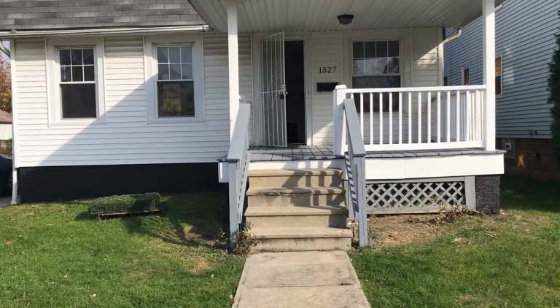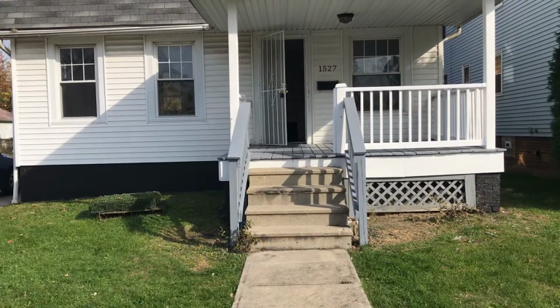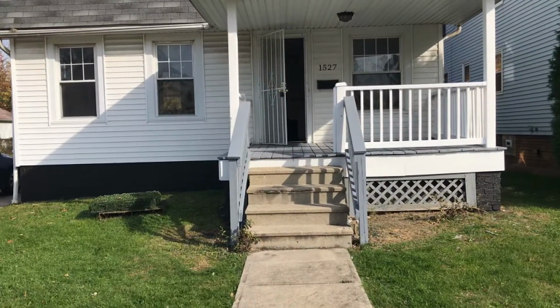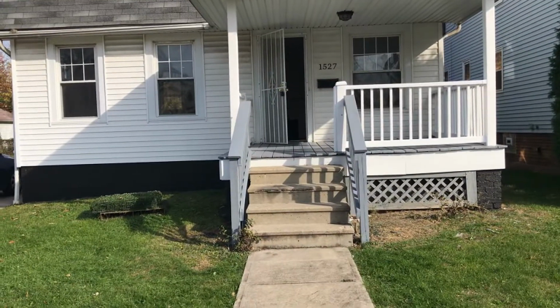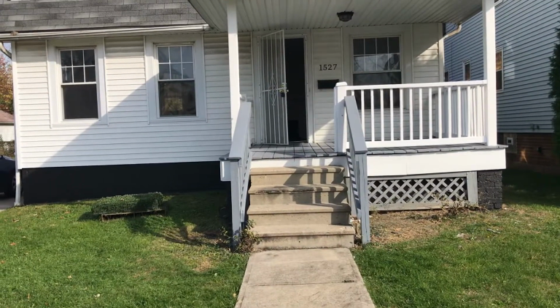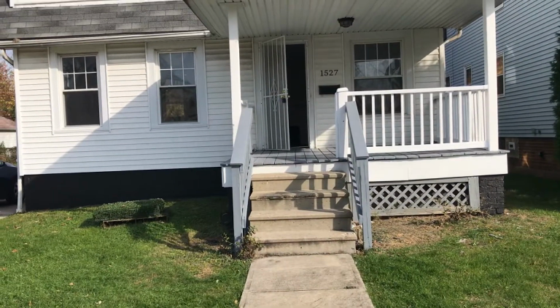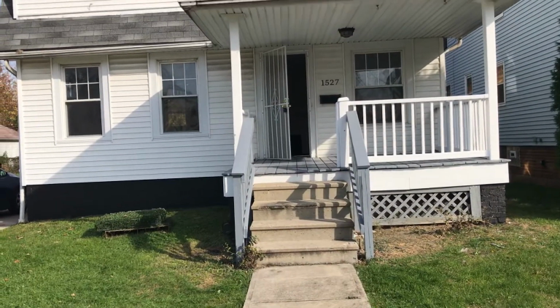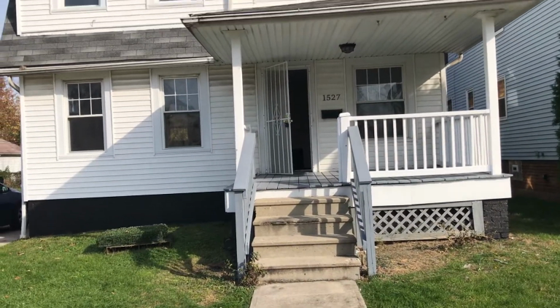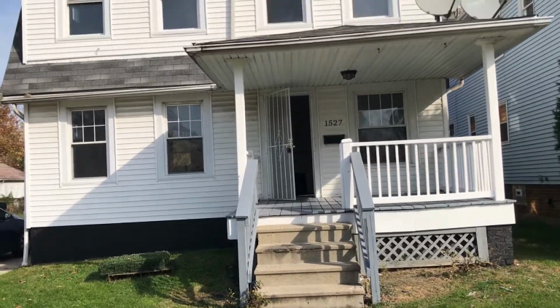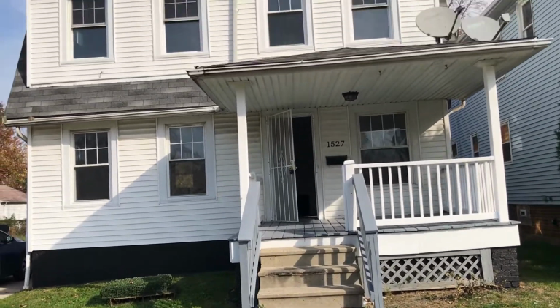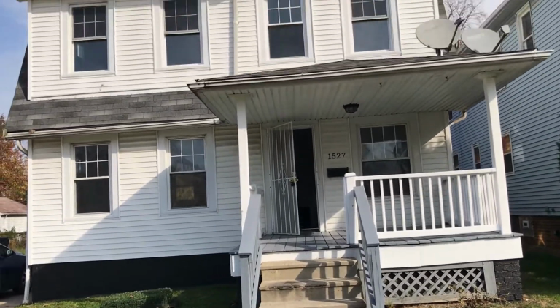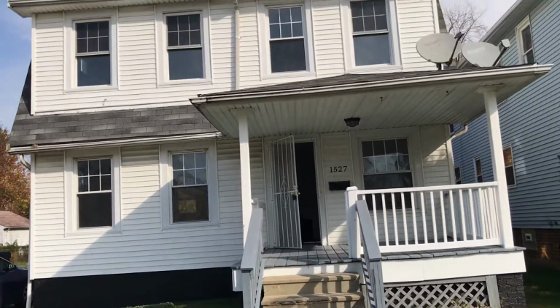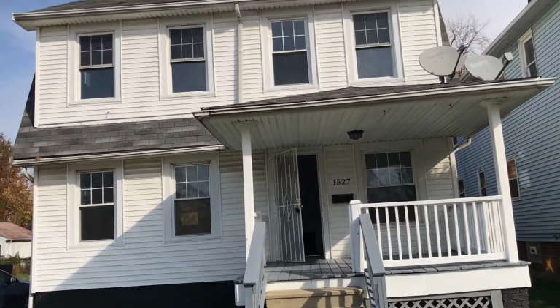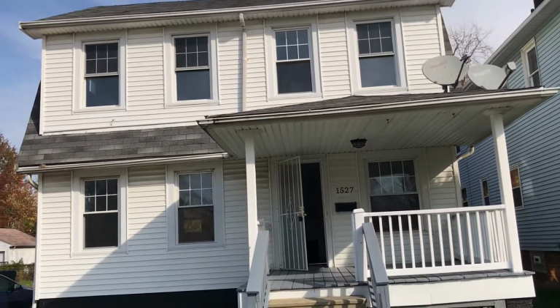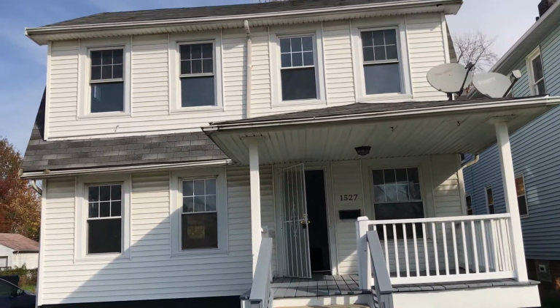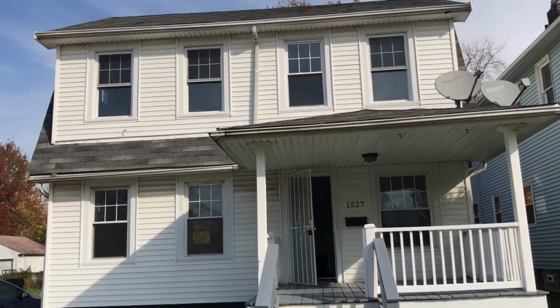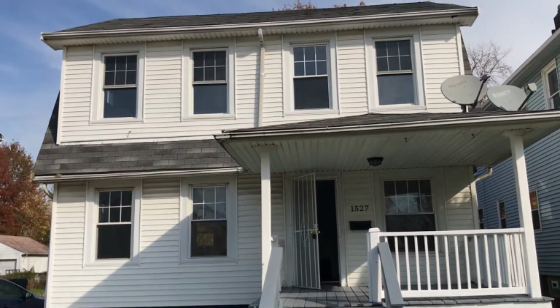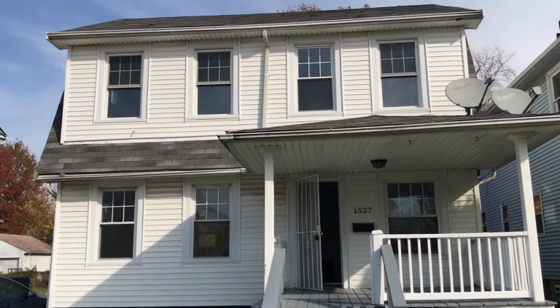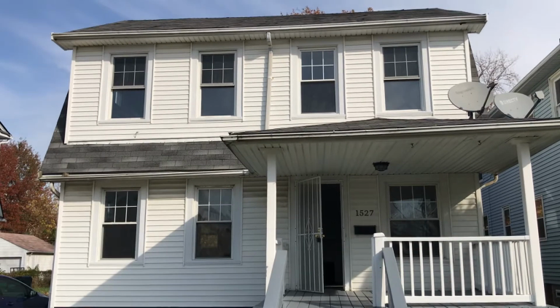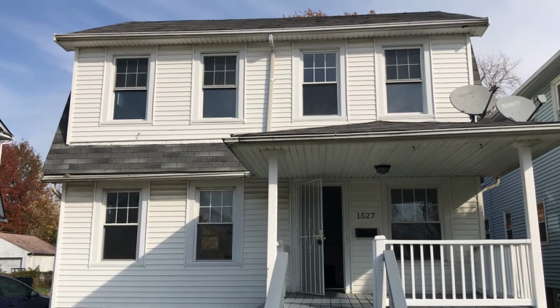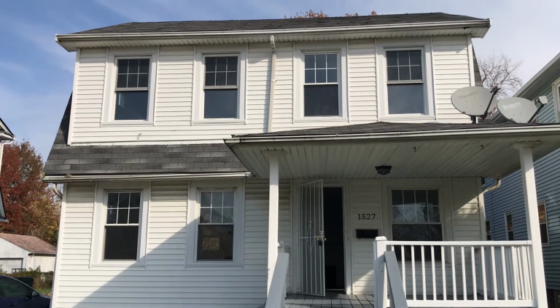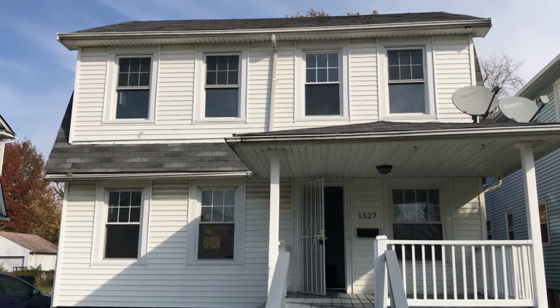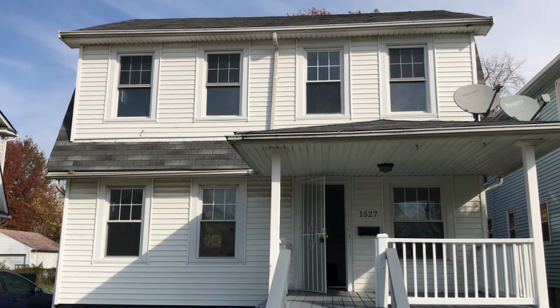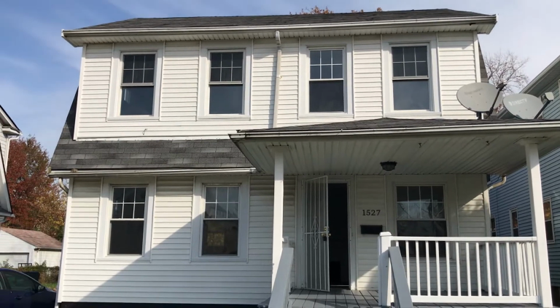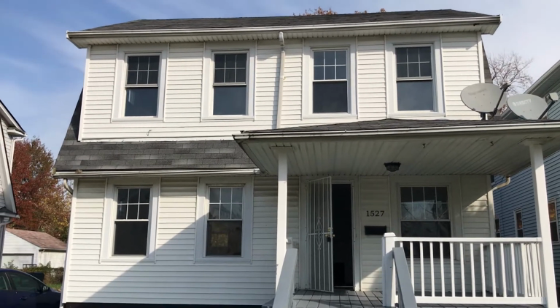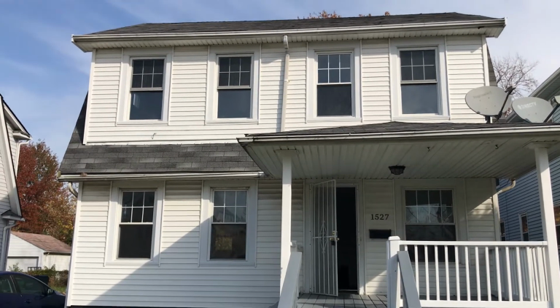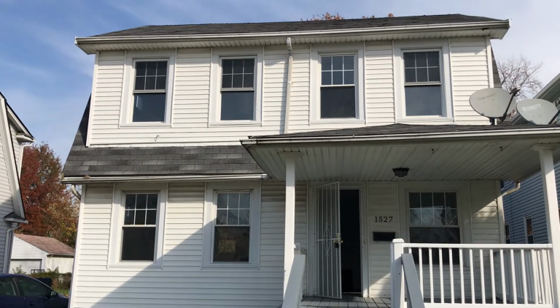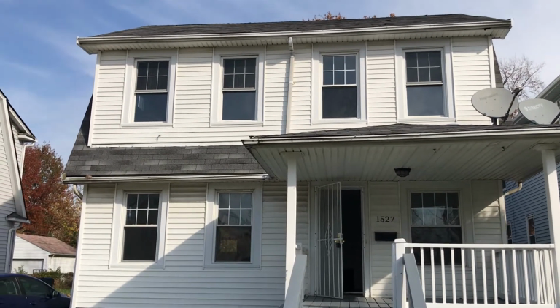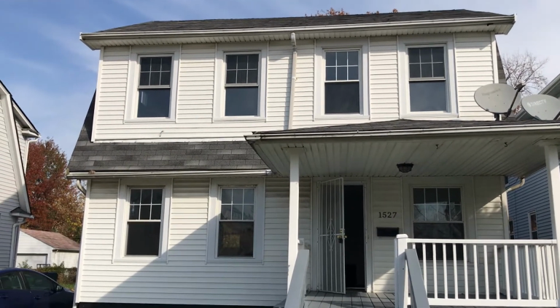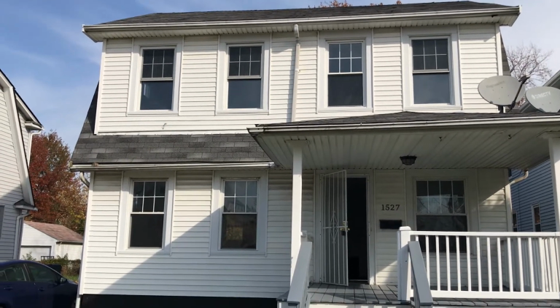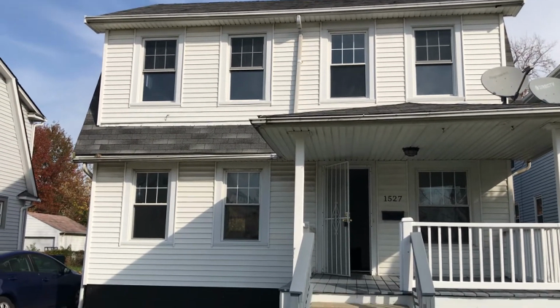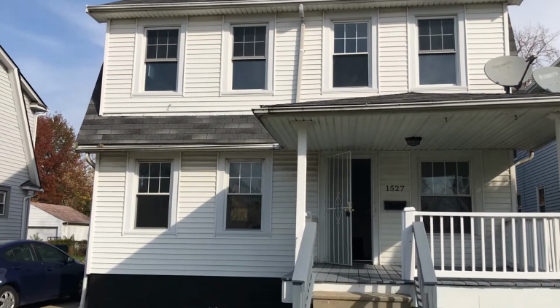This is 1527 East 204th Street in Euclid, Ohio. This is a three-bedroom, one-bath unit.